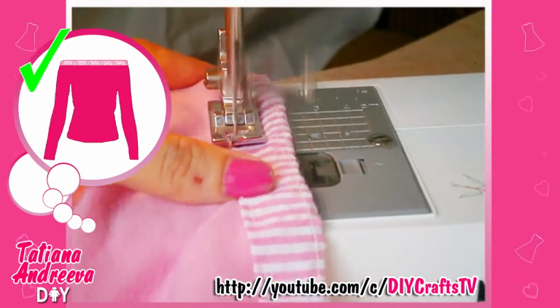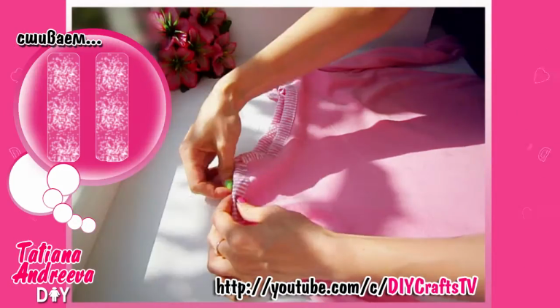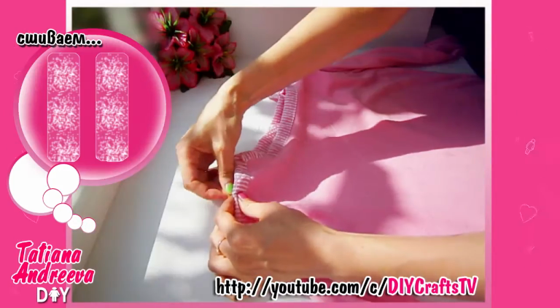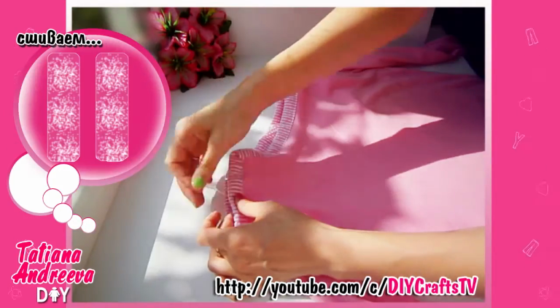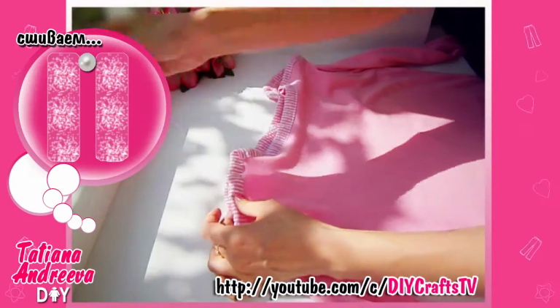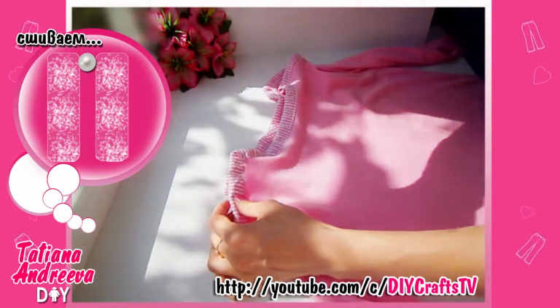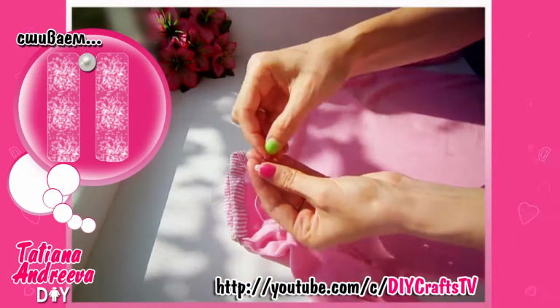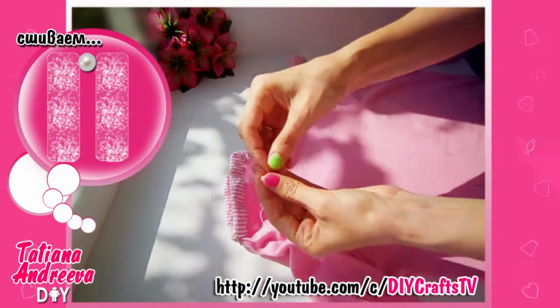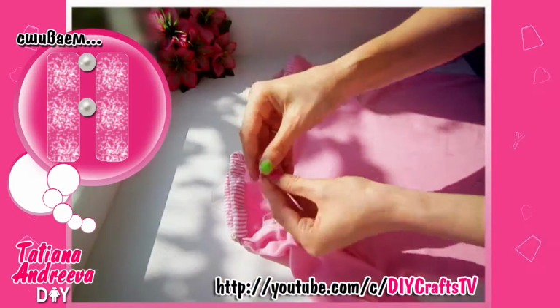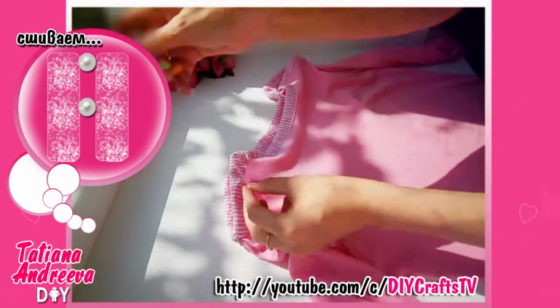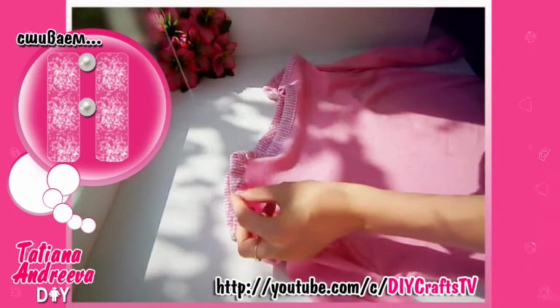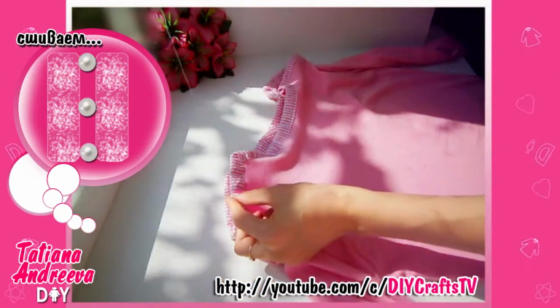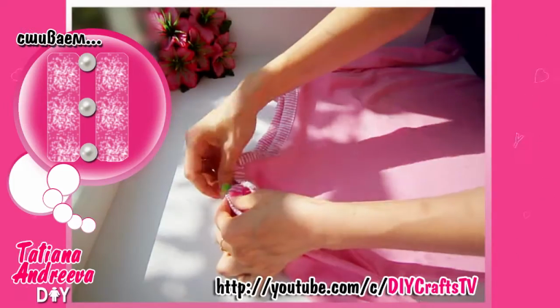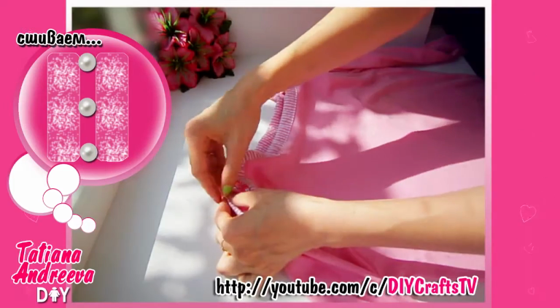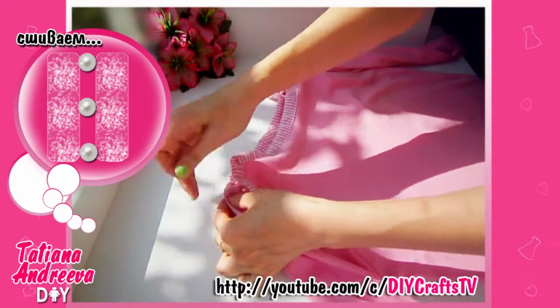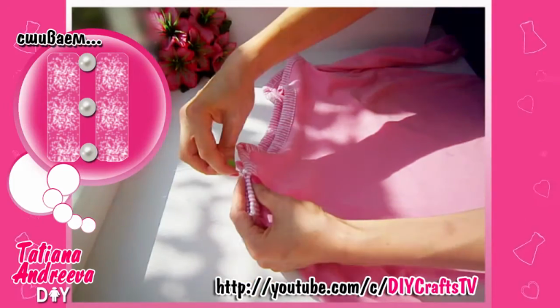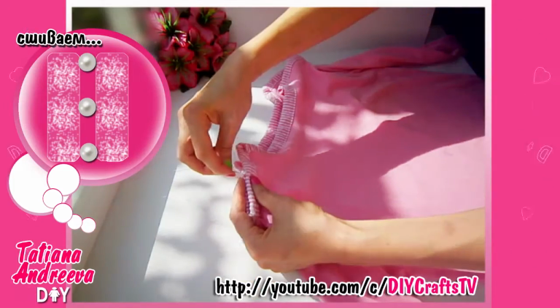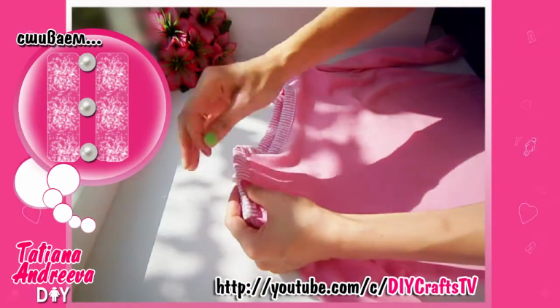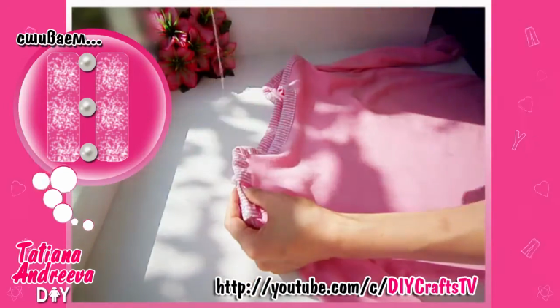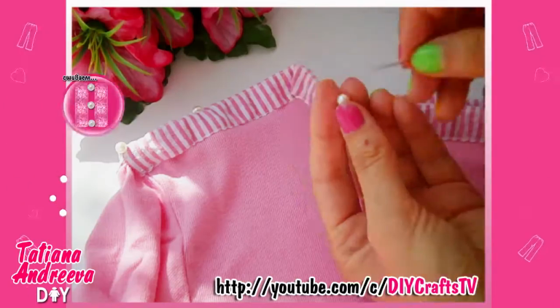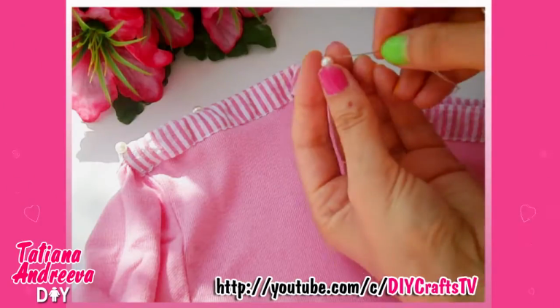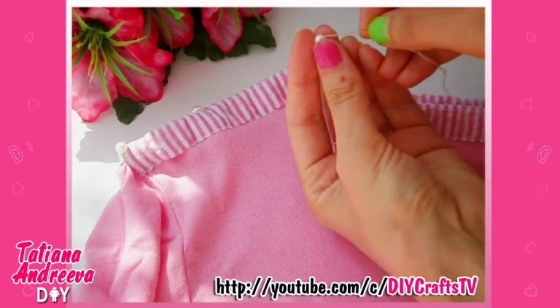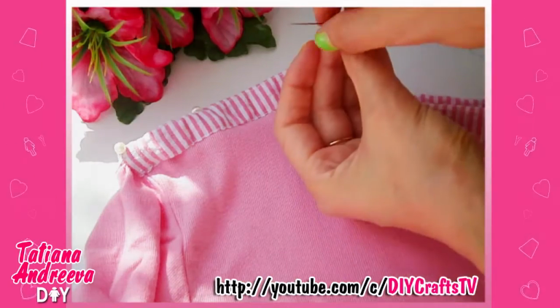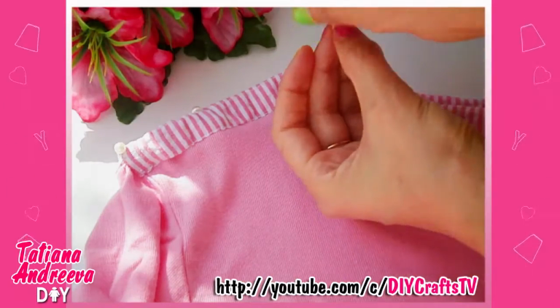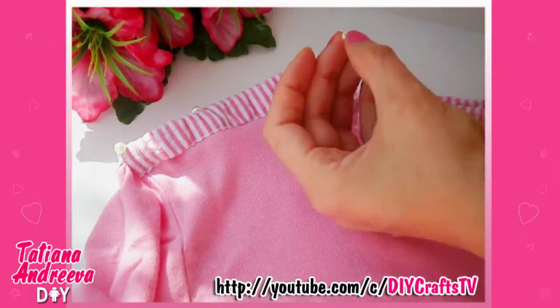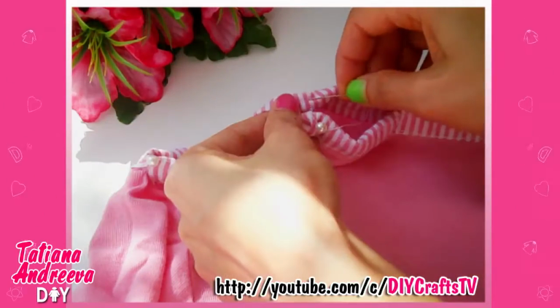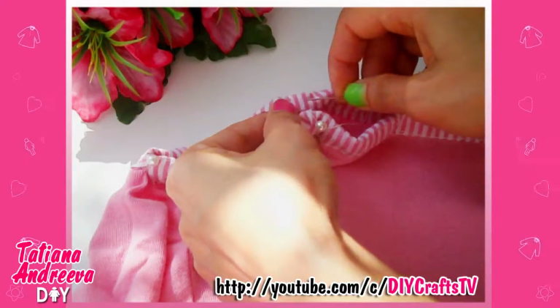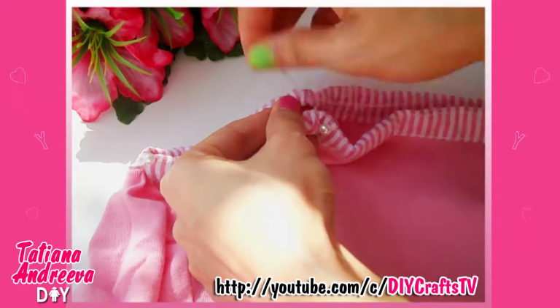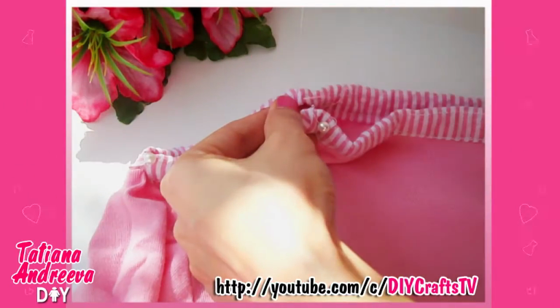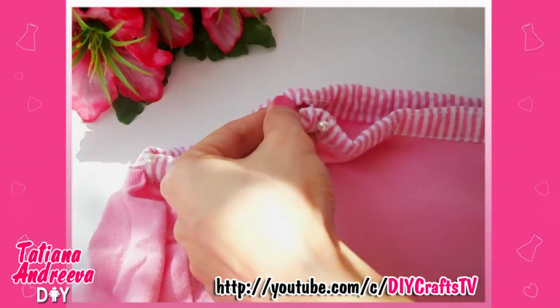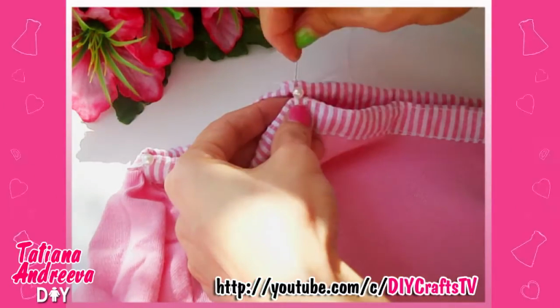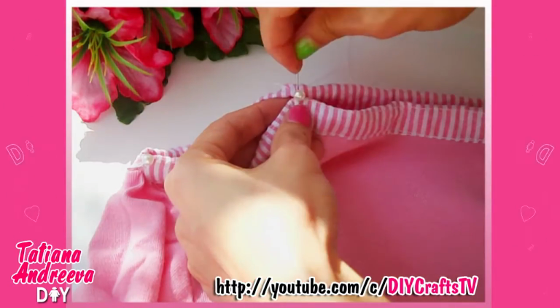Now join the edges together by sewing. Put the beads between them so we get a cute shoulders zone.